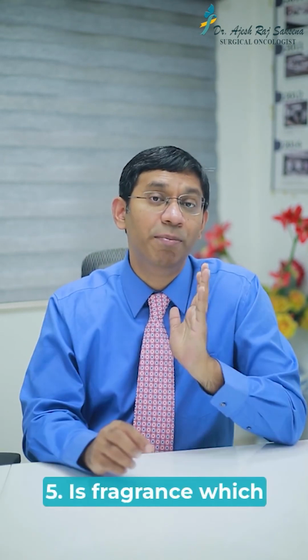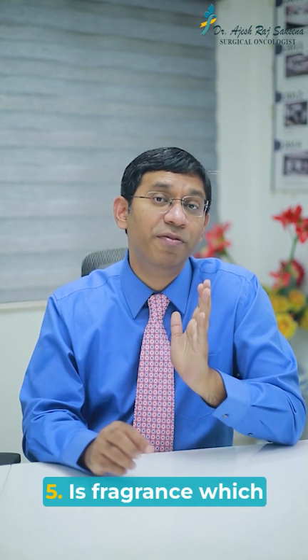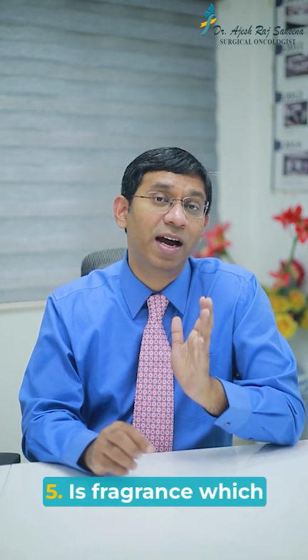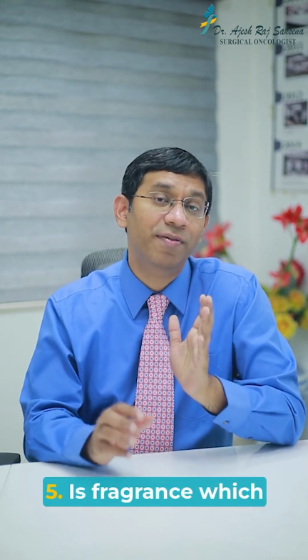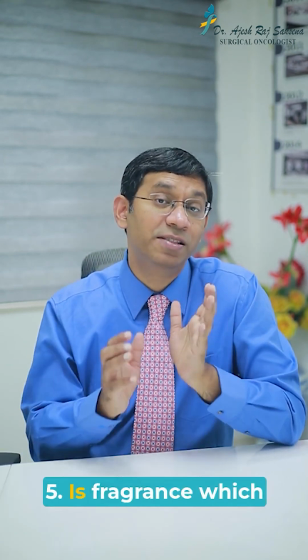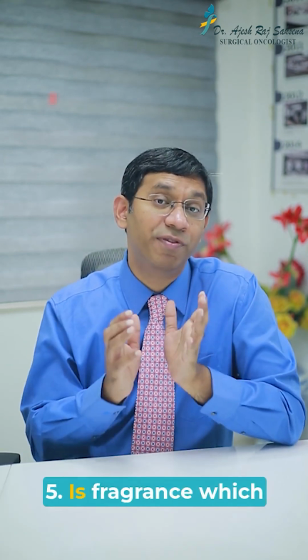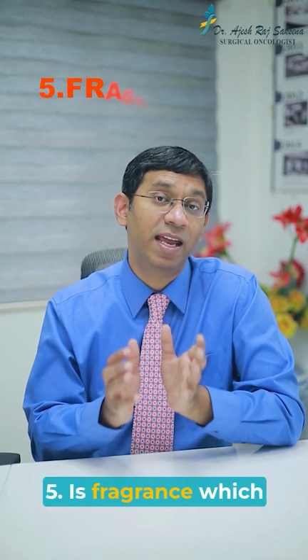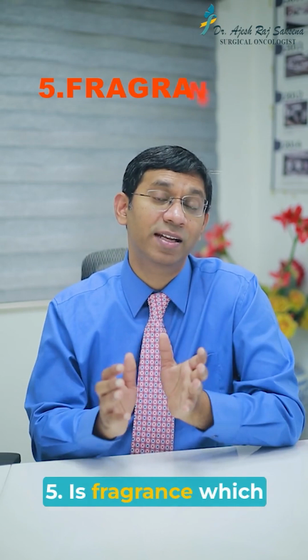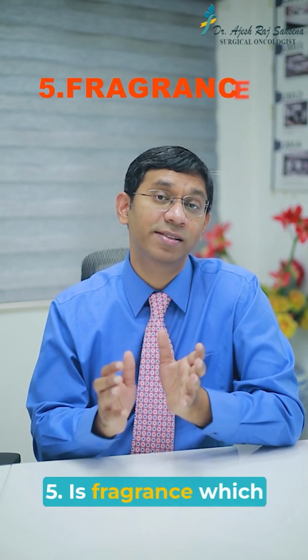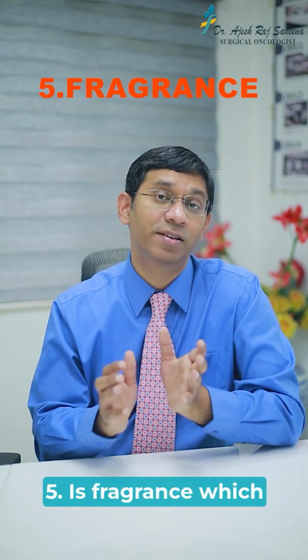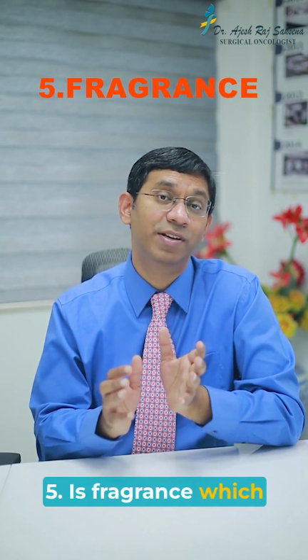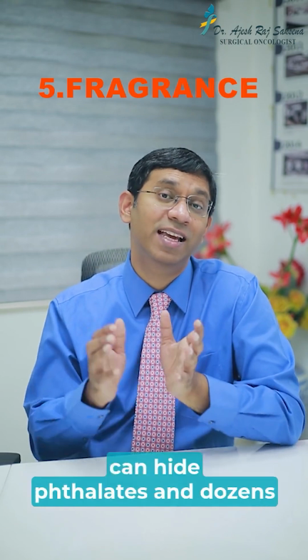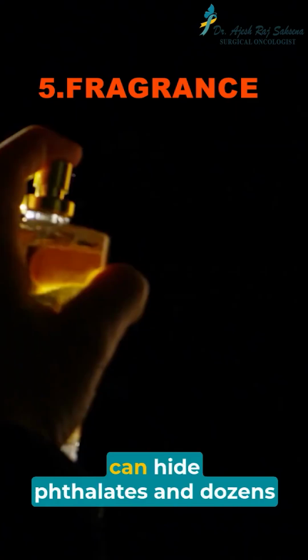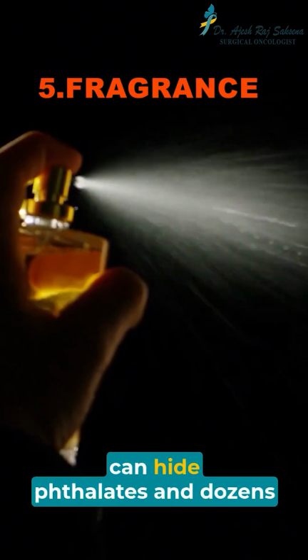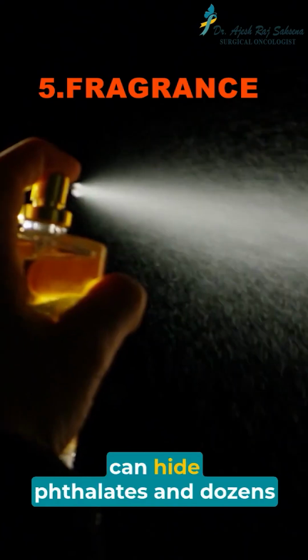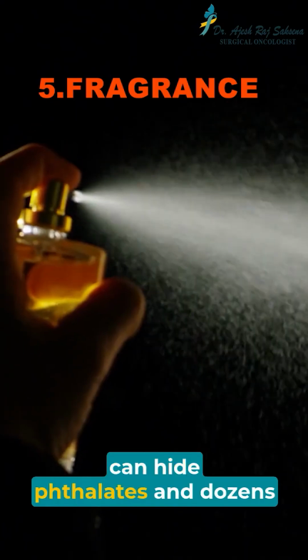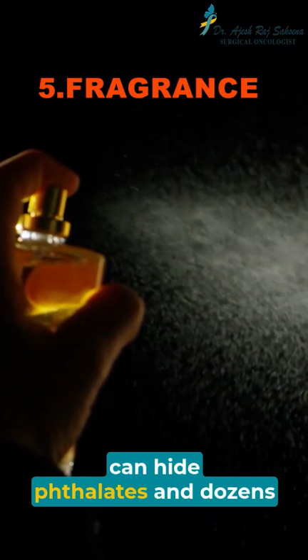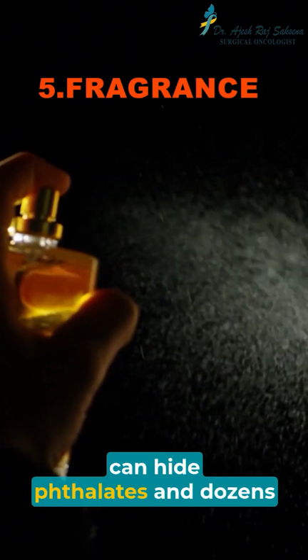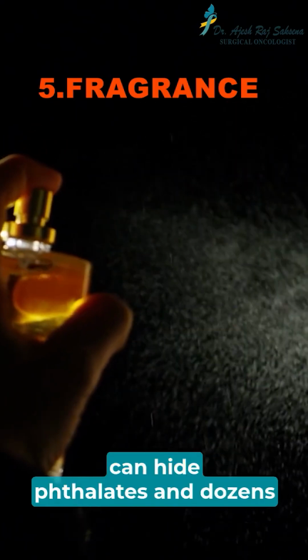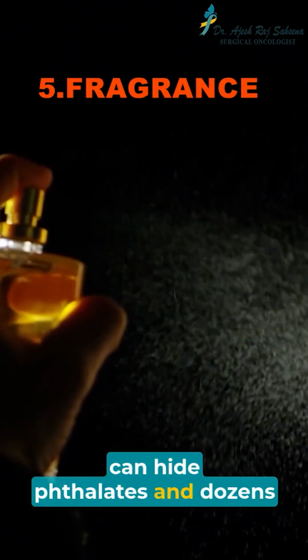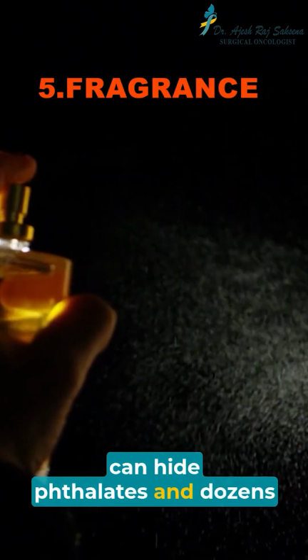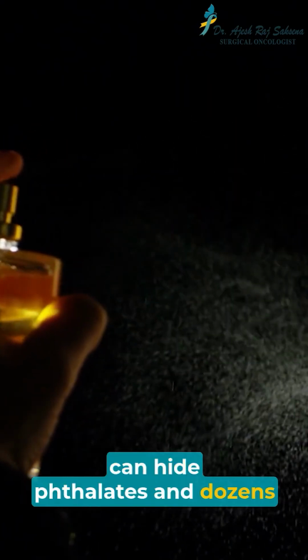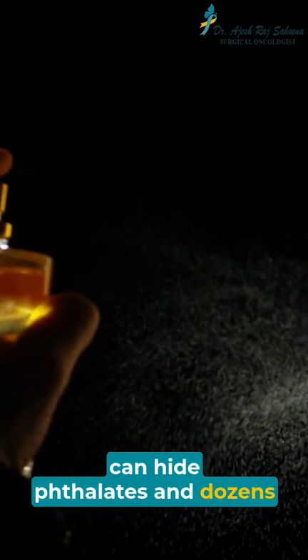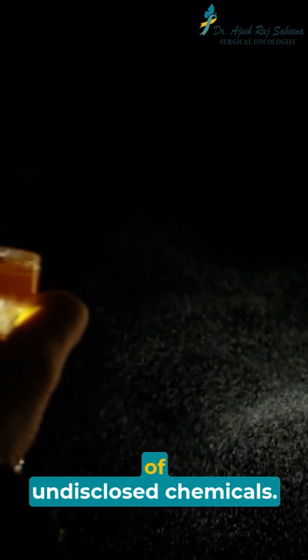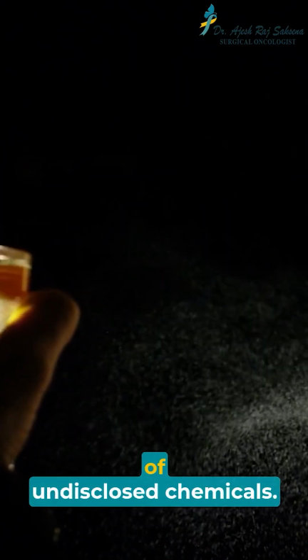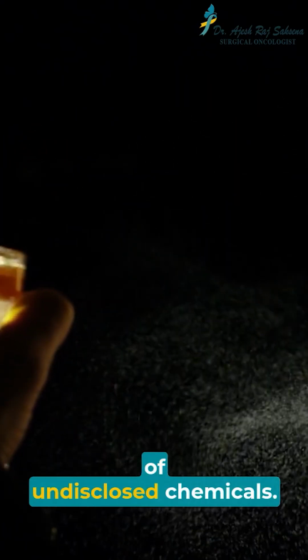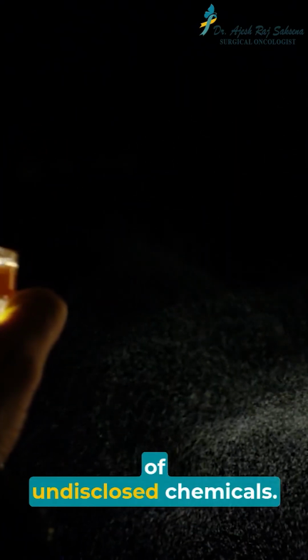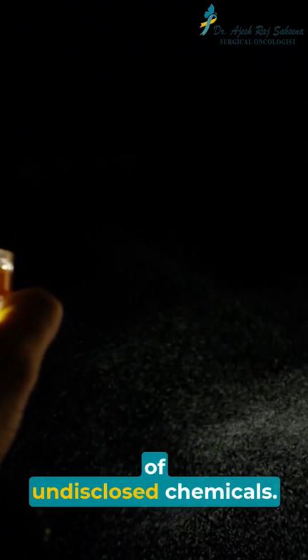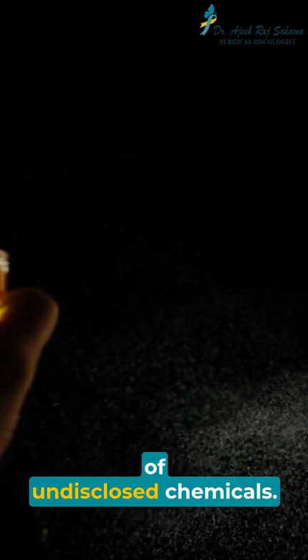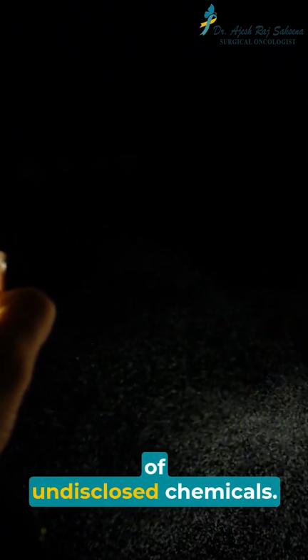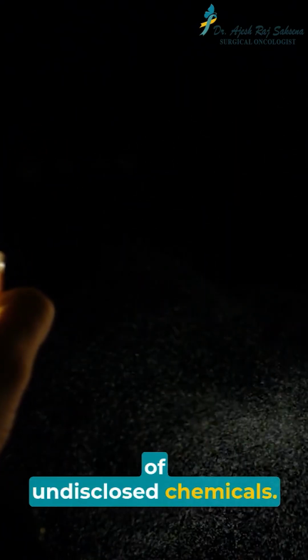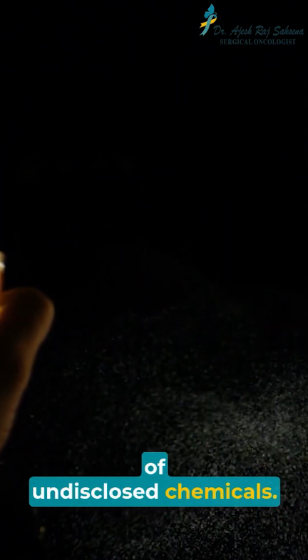Number 5 is fragrance, which can hide phthalates and dozens of undisclosed chemicals.